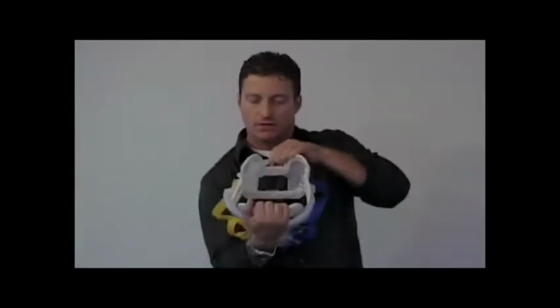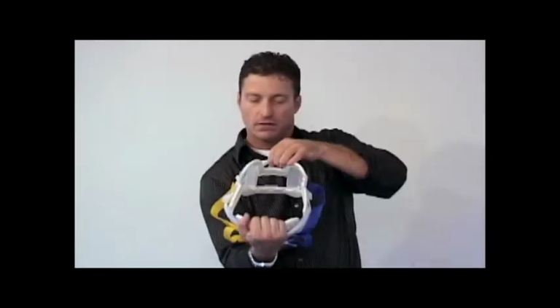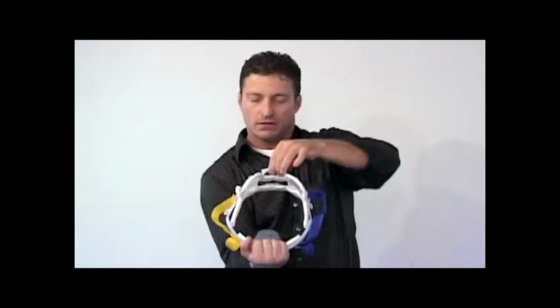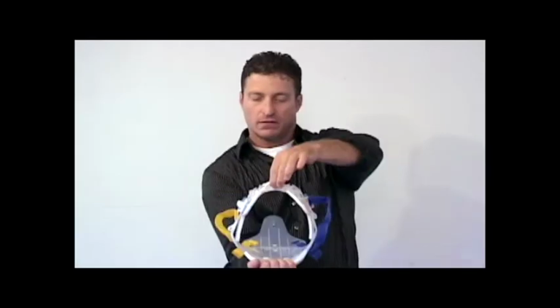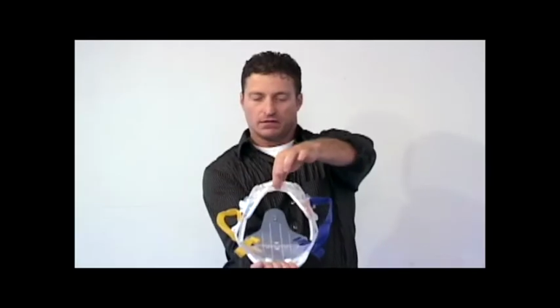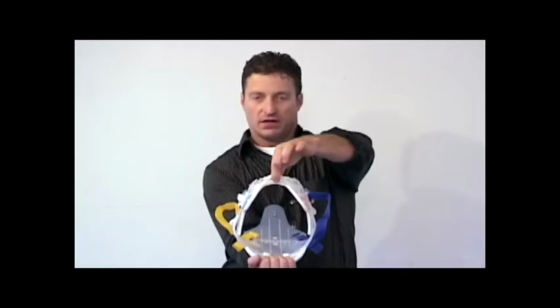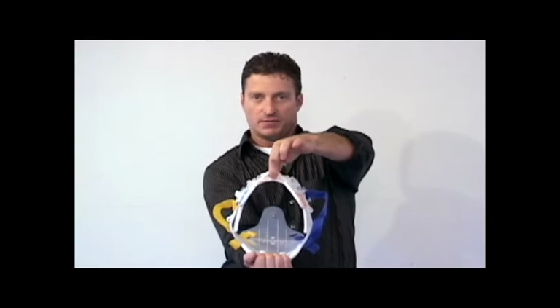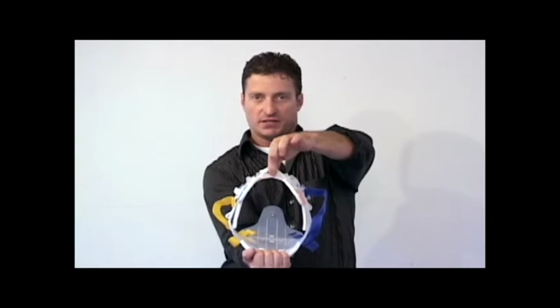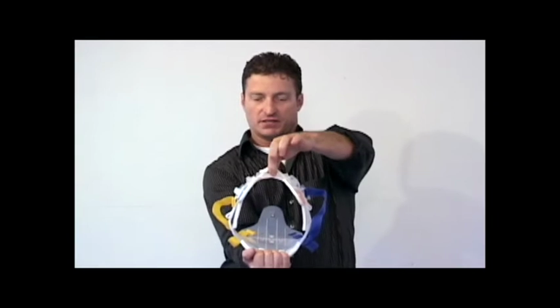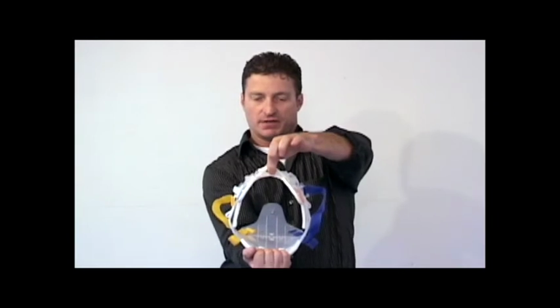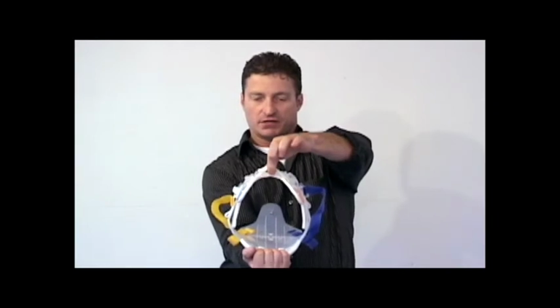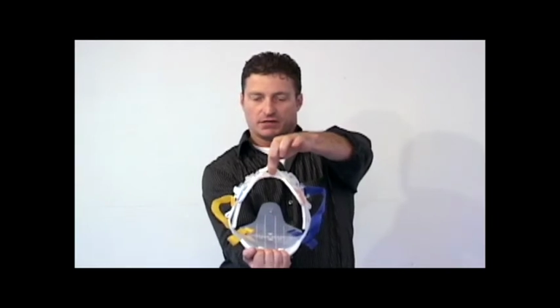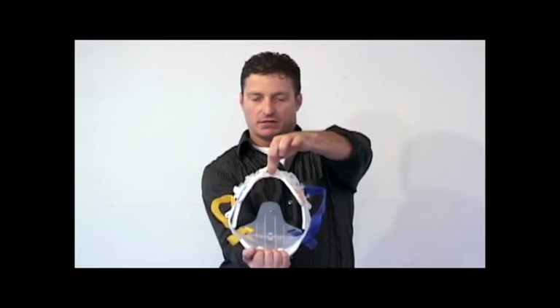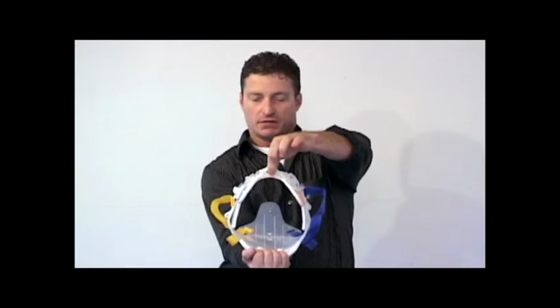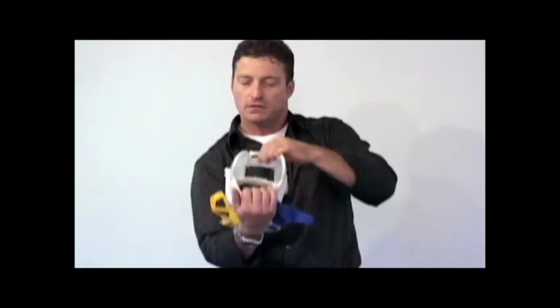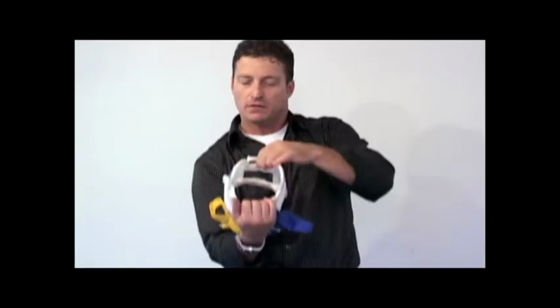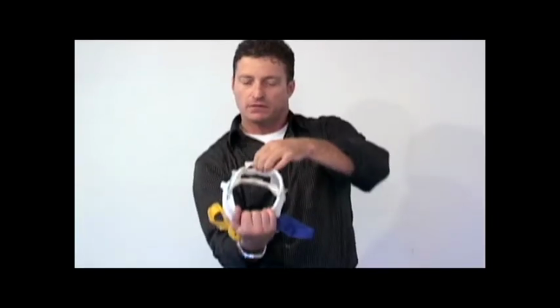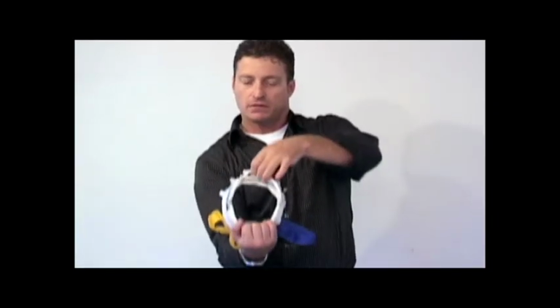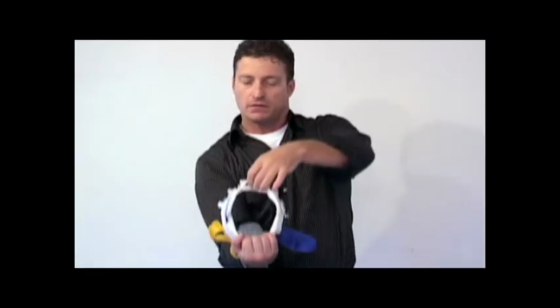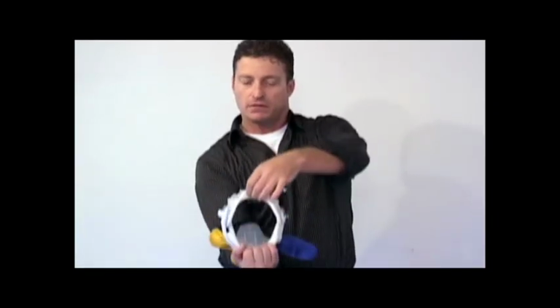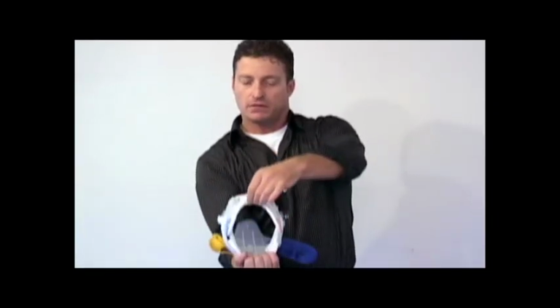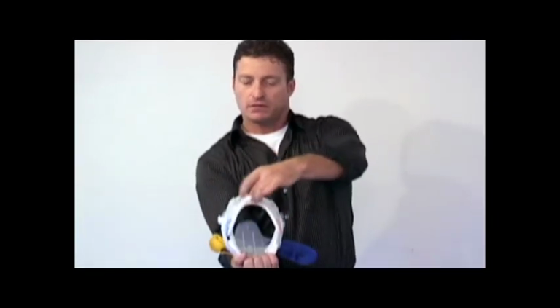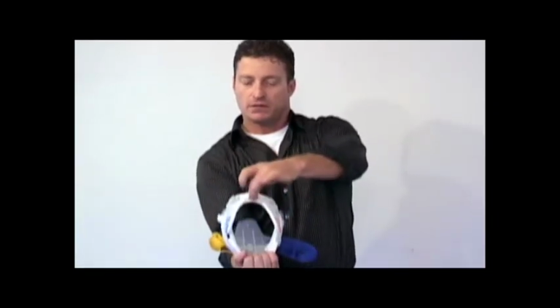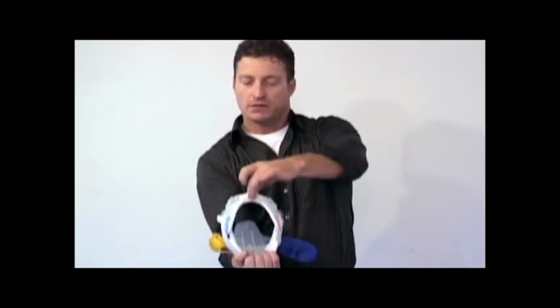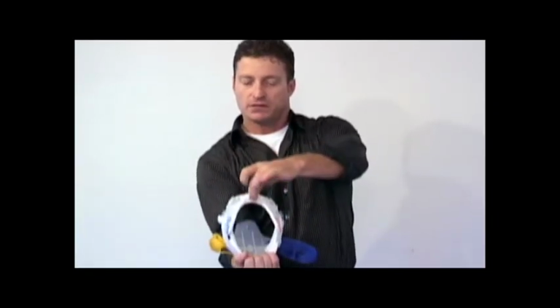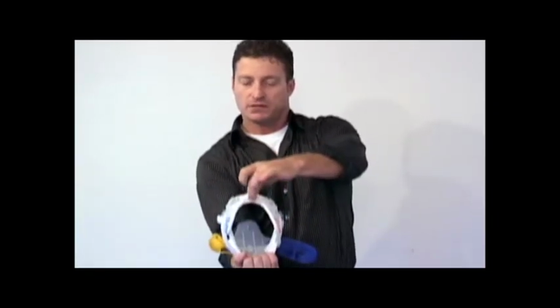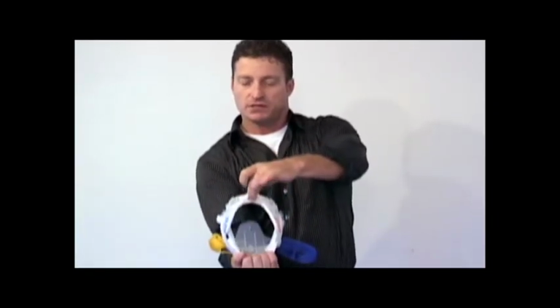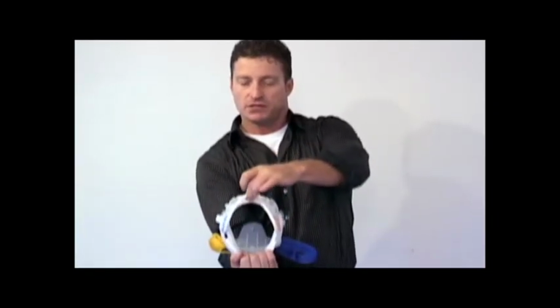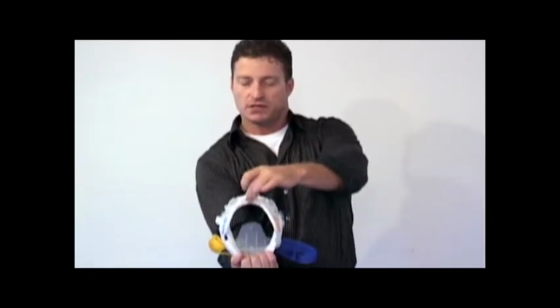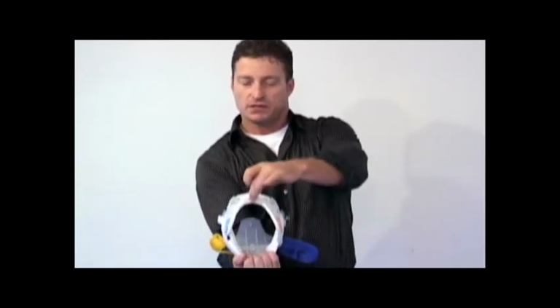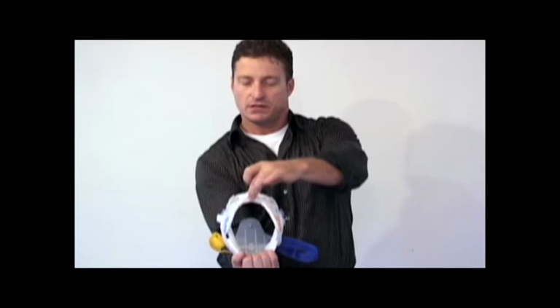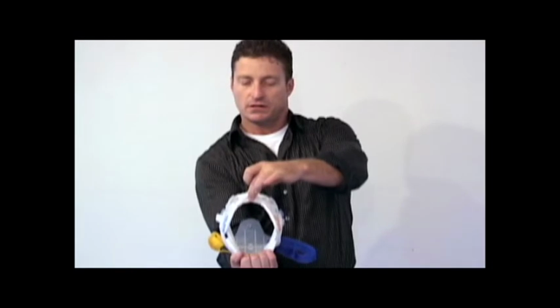With the X-Collar, regardless of the patient's size, you can secure the patient's head in proper symmetrical alignment.